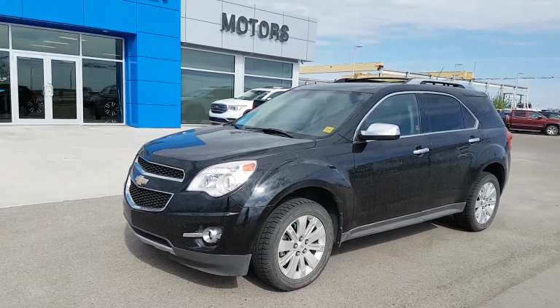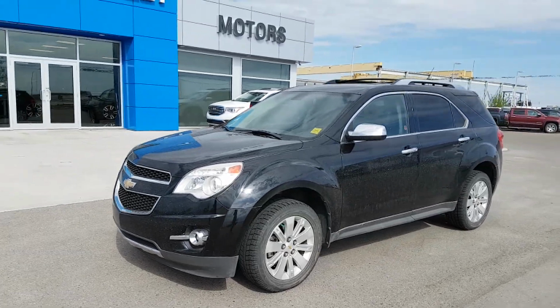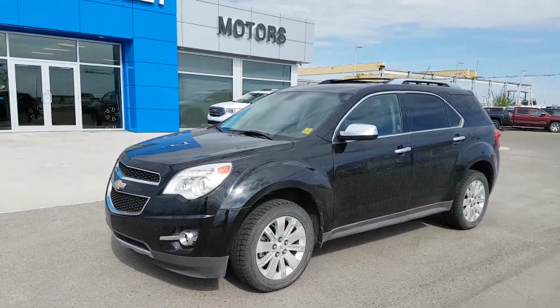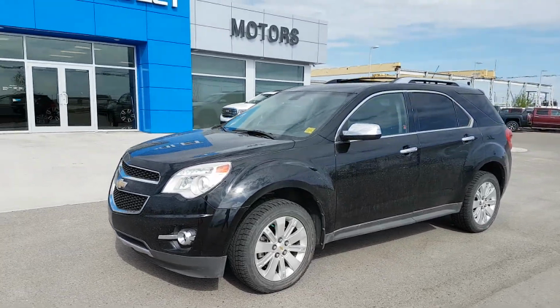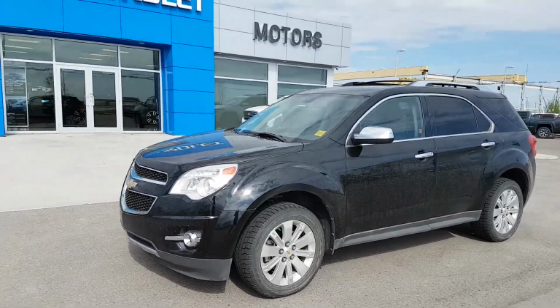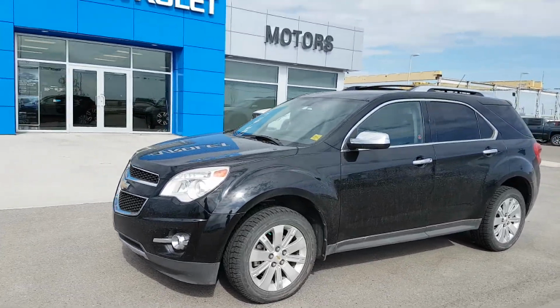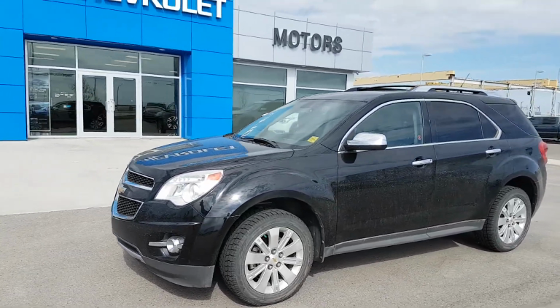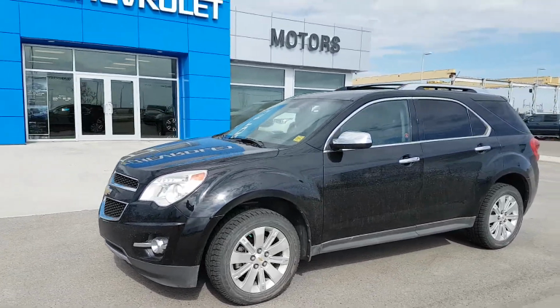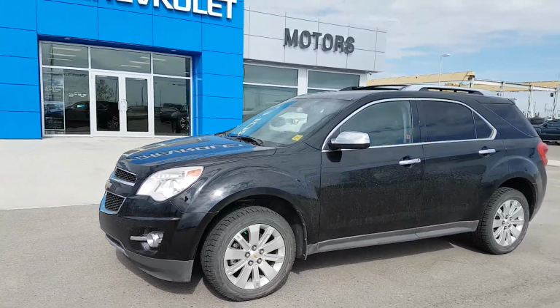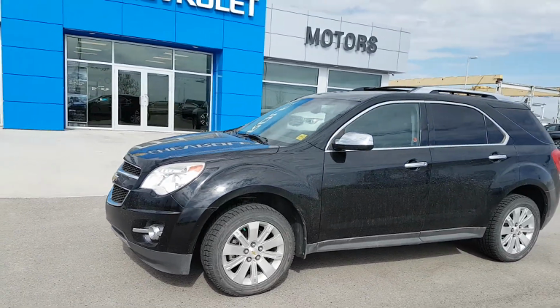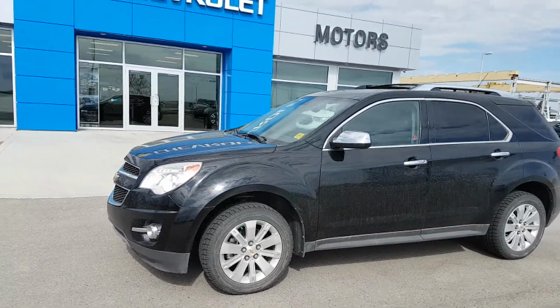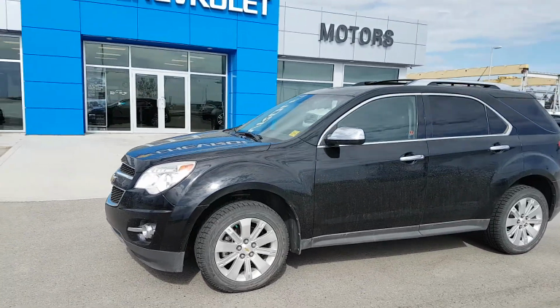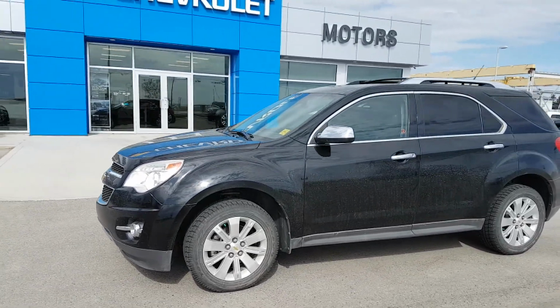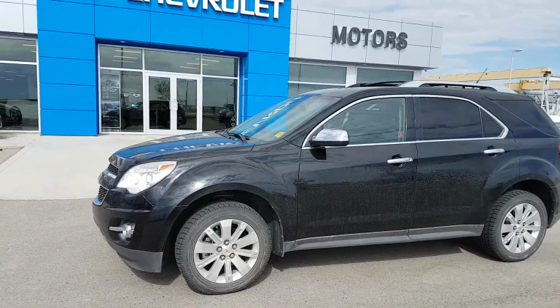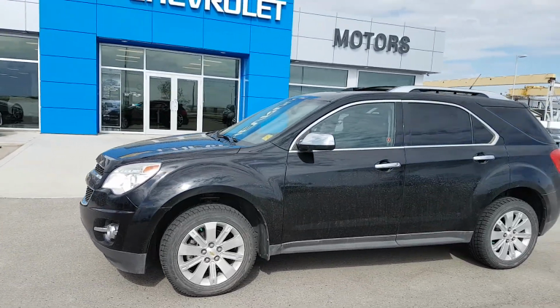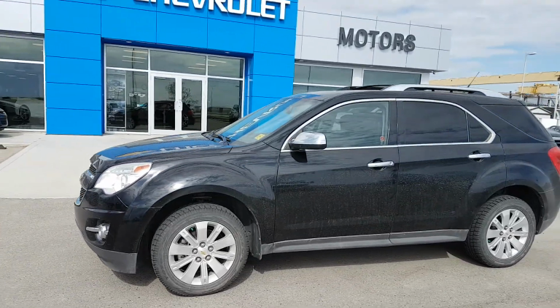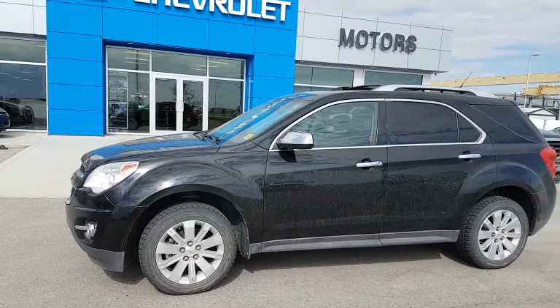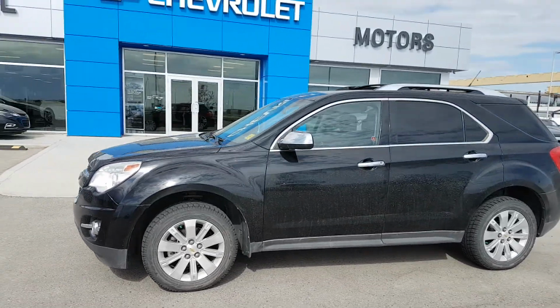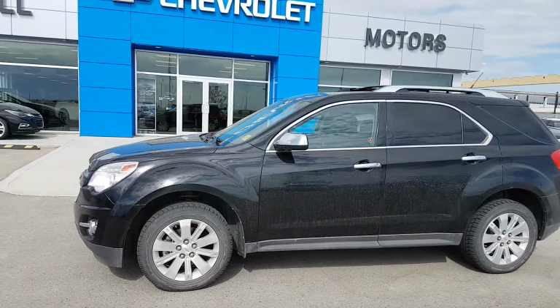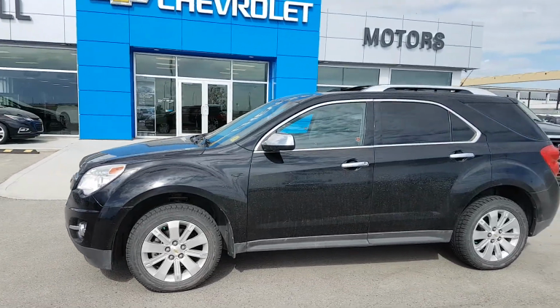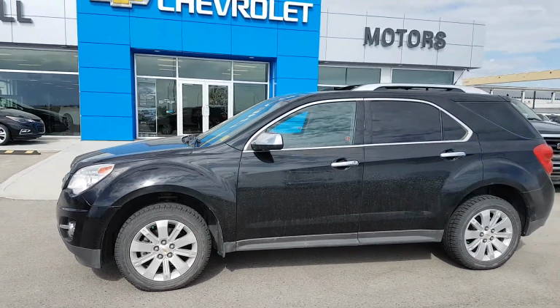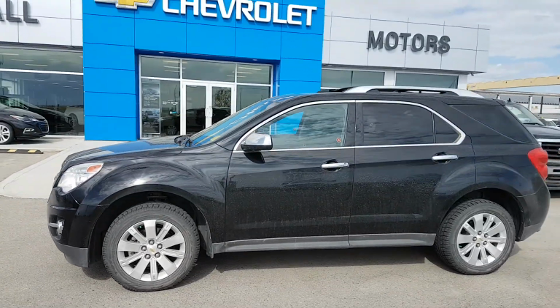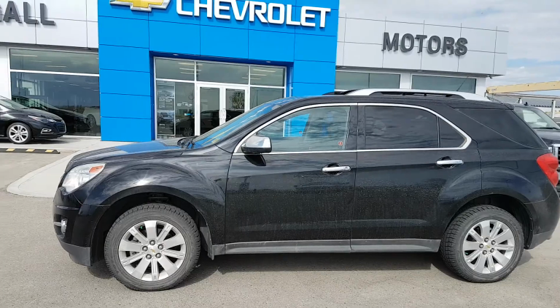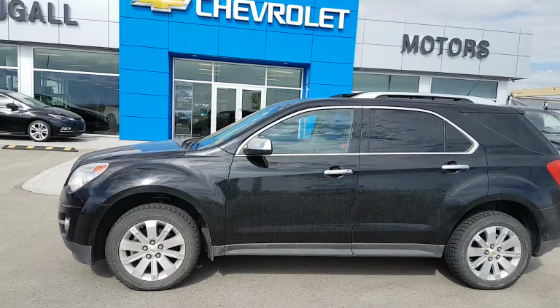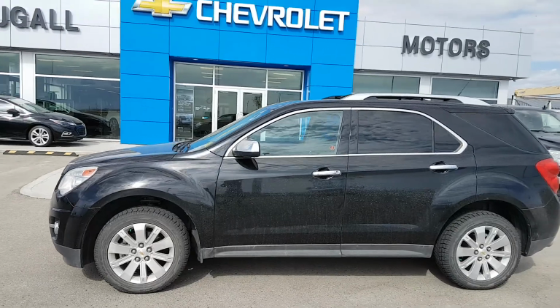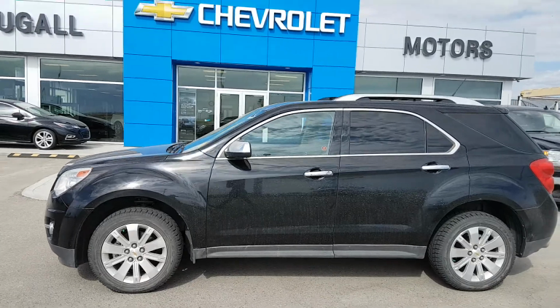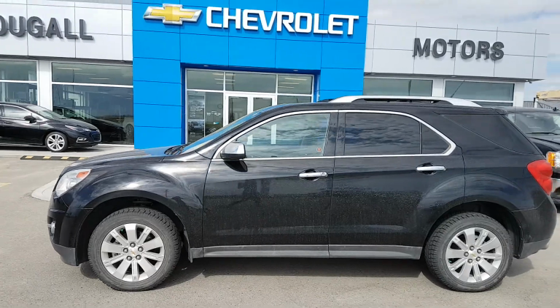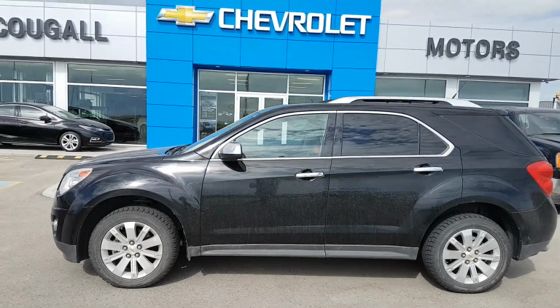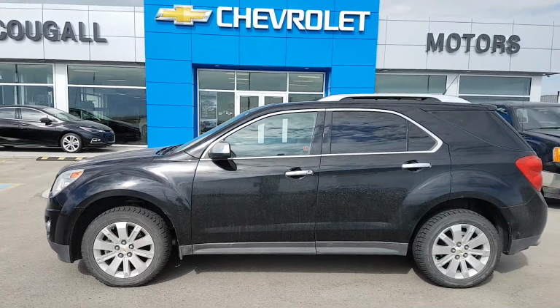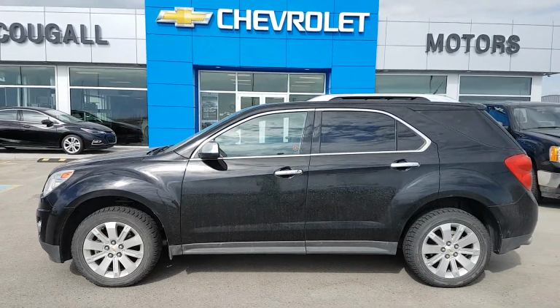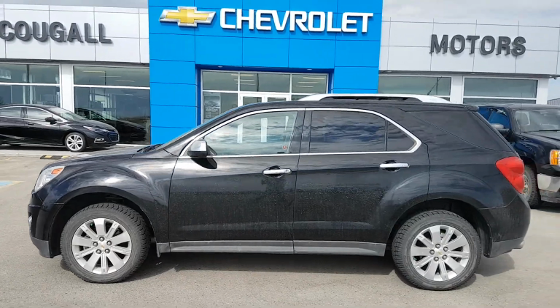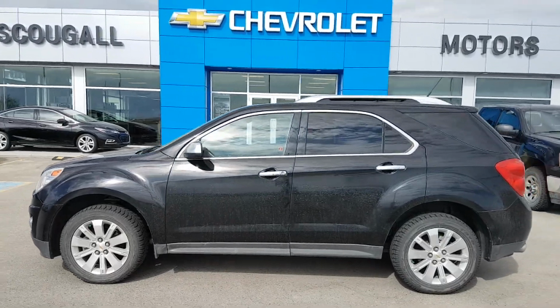Very good morning from Scoogle Motors in Fort McLeod. Stock number 193556.